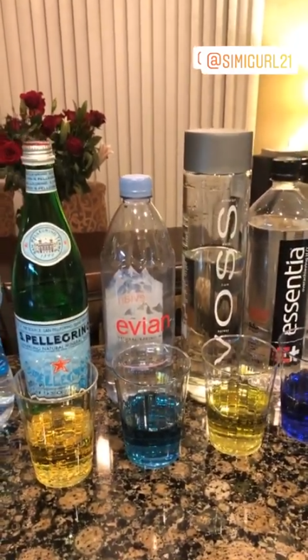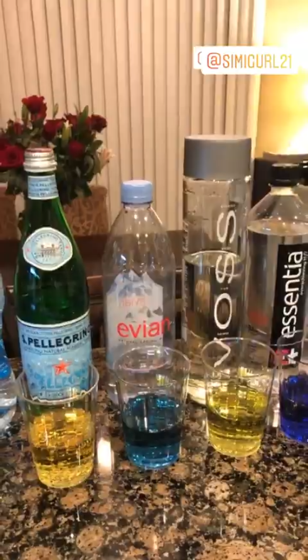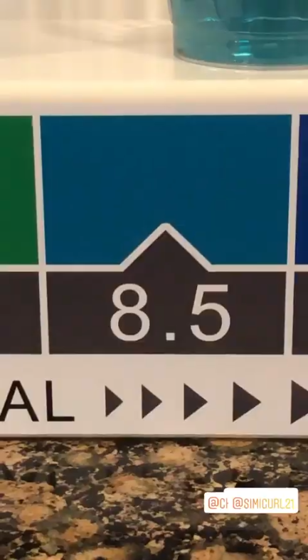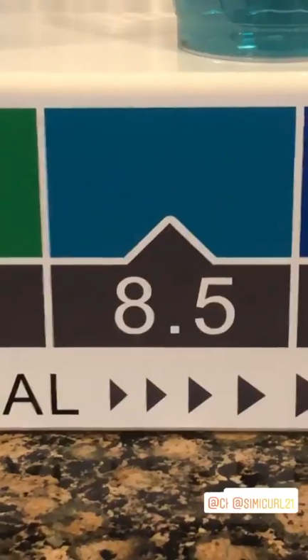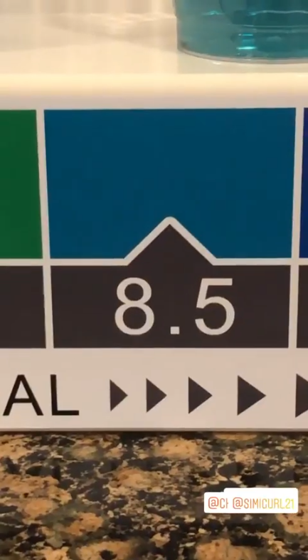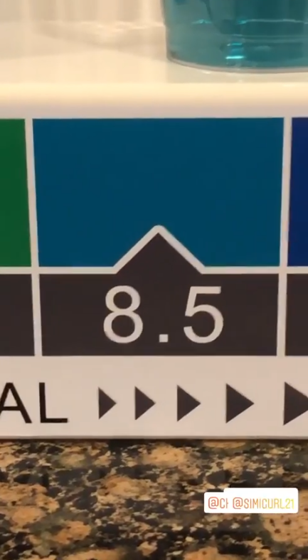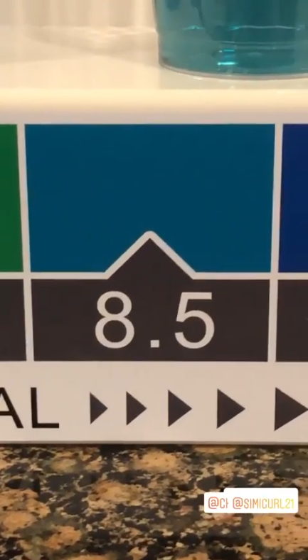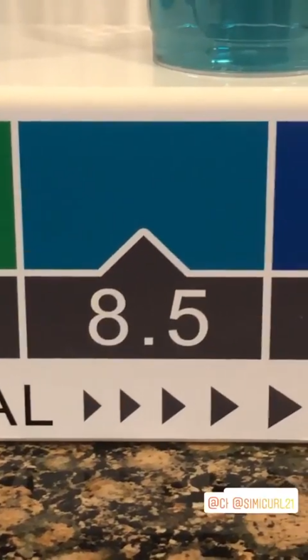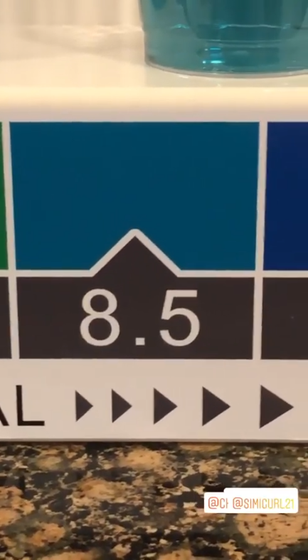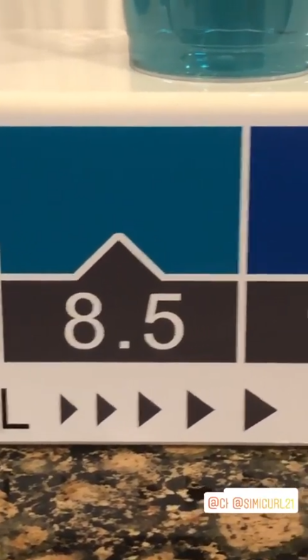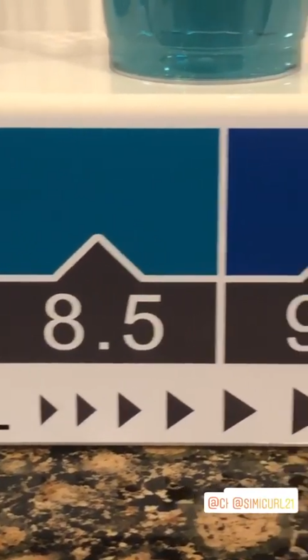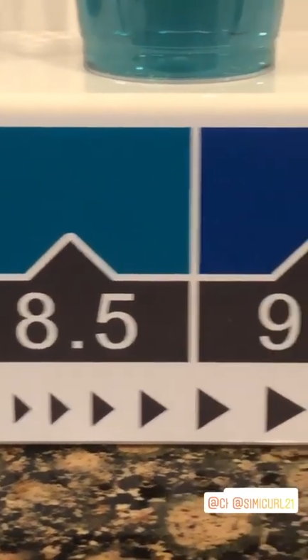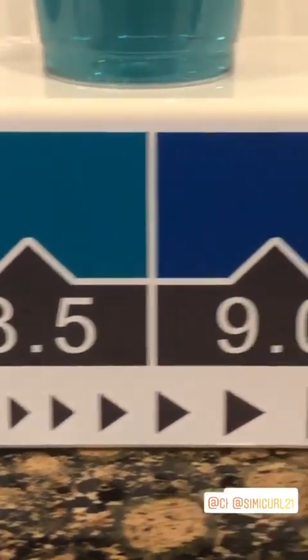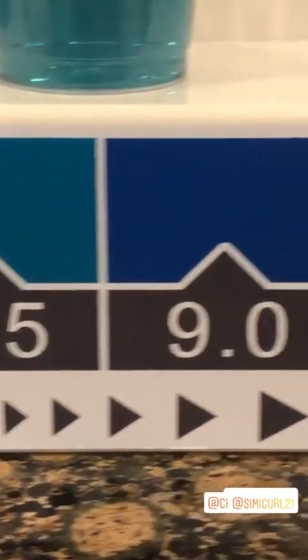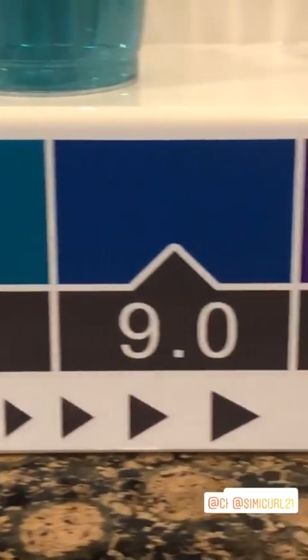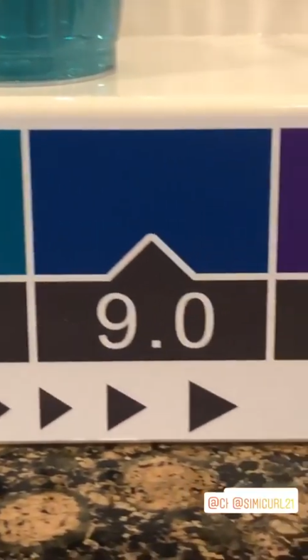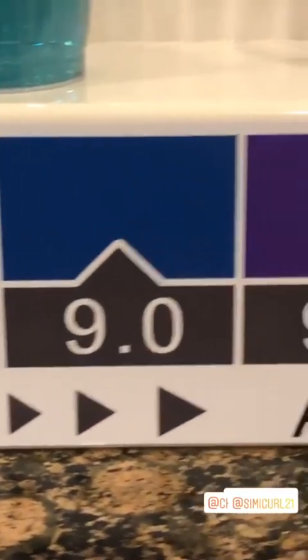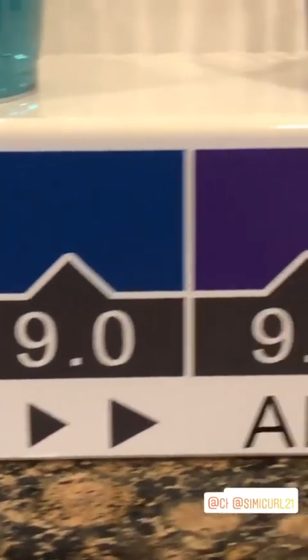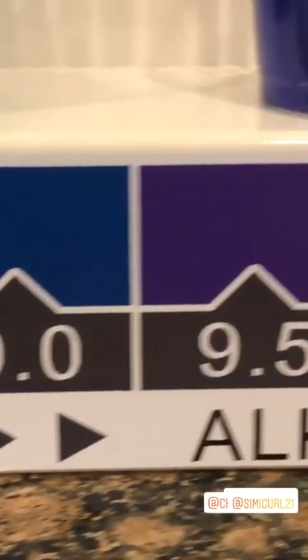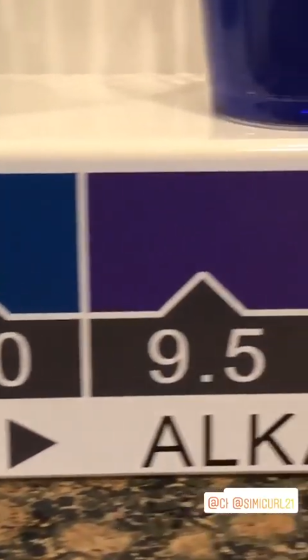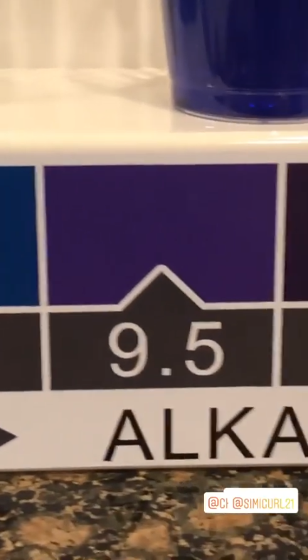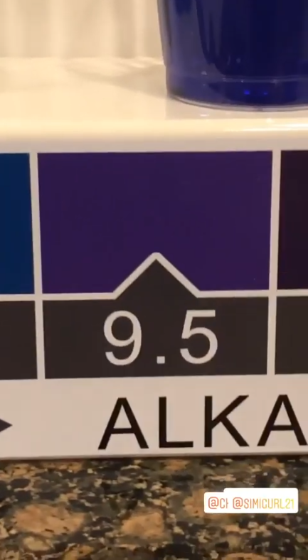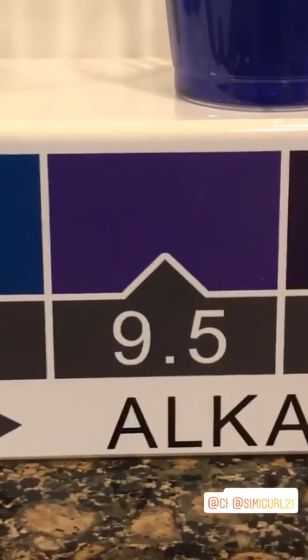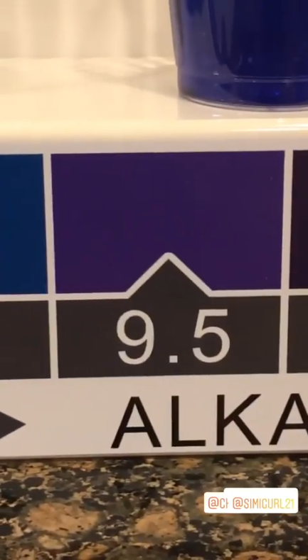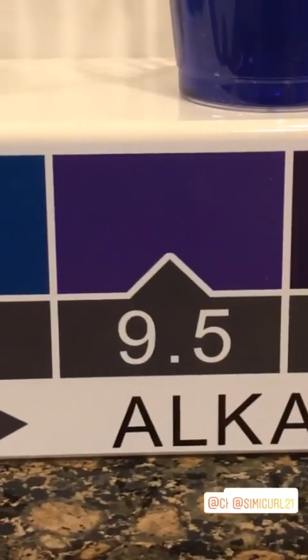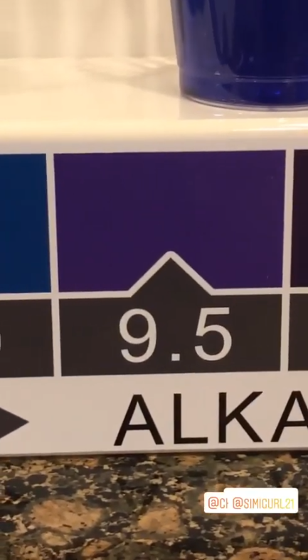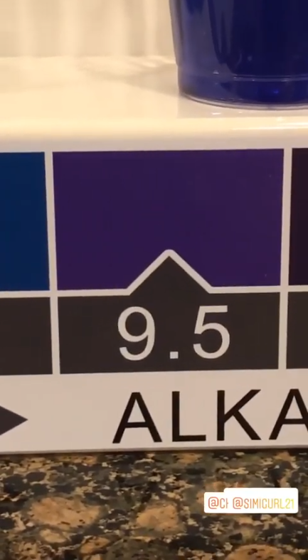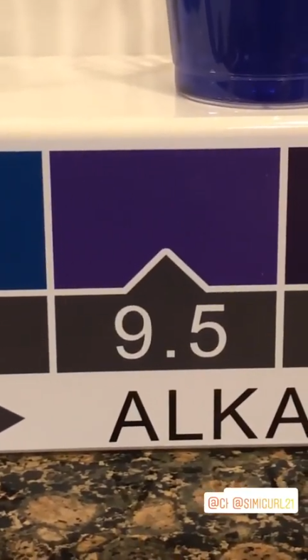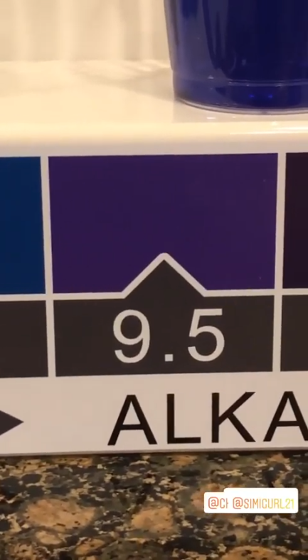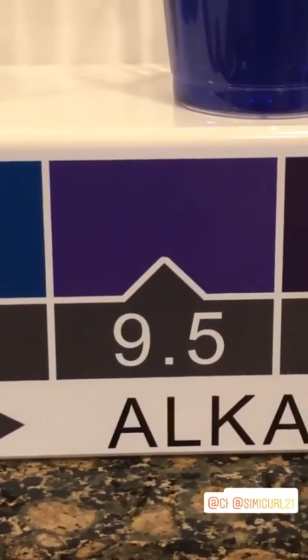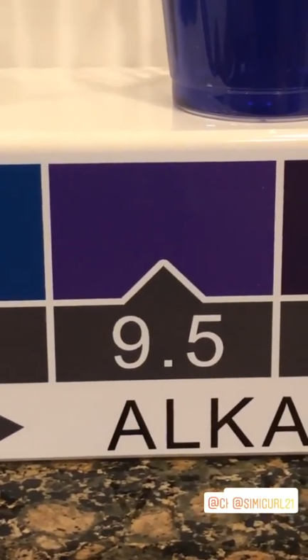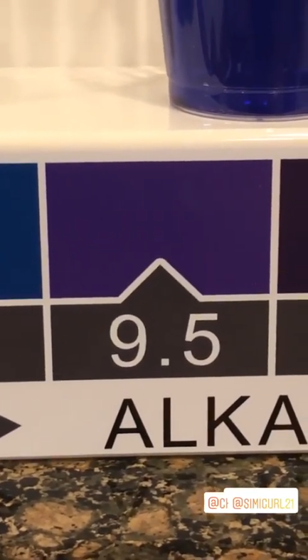So remember: 8.5, 9, 9.5 — that means it's good for you.